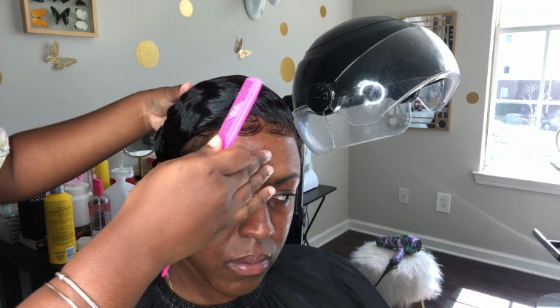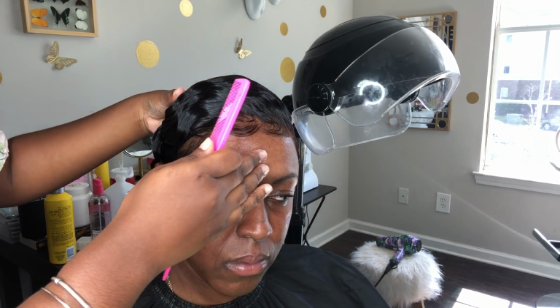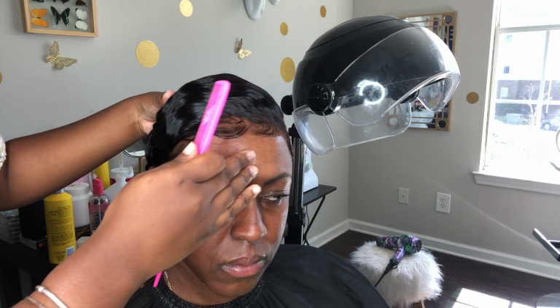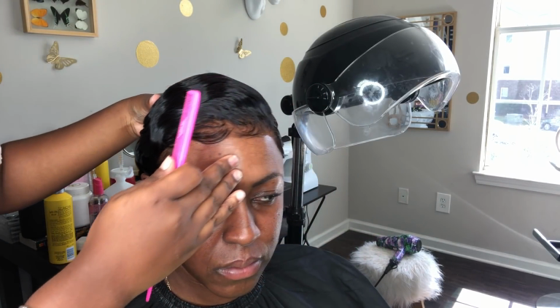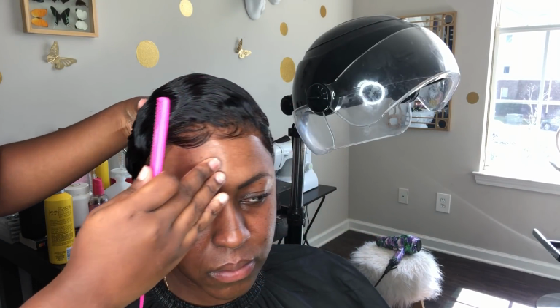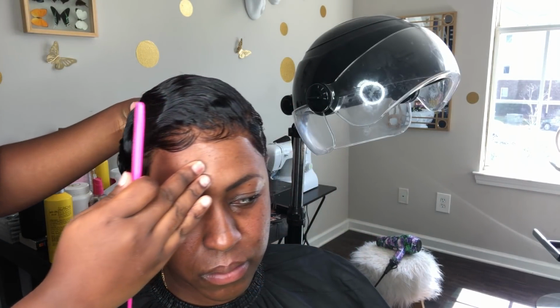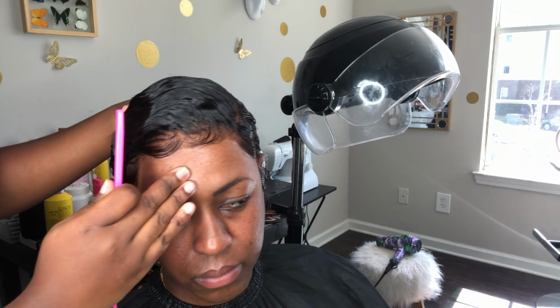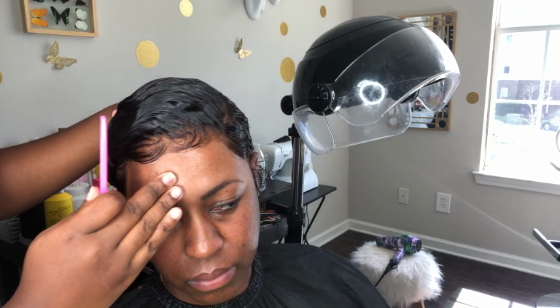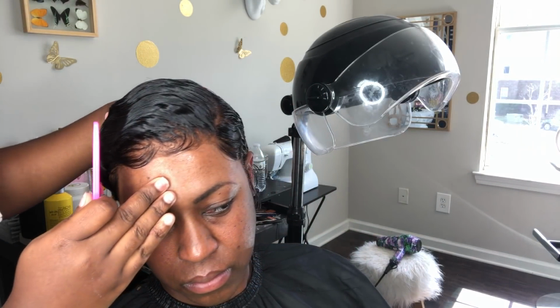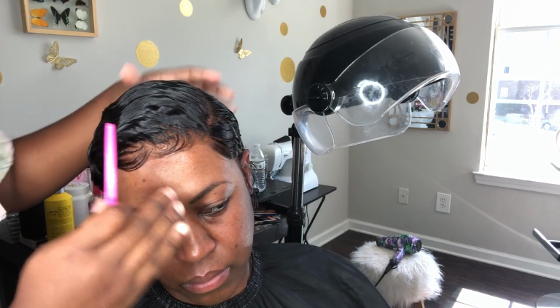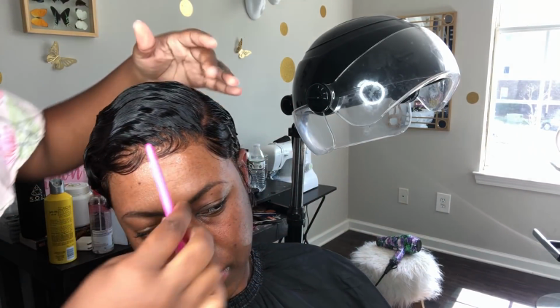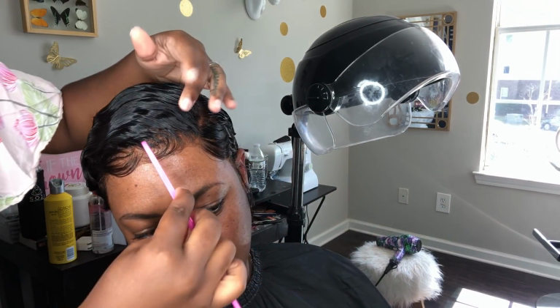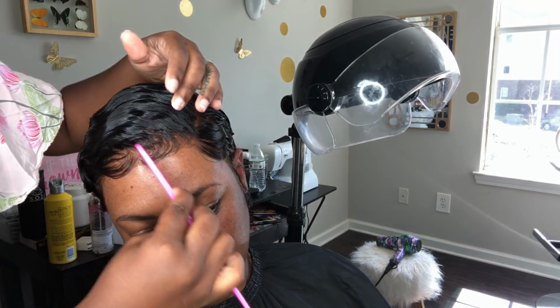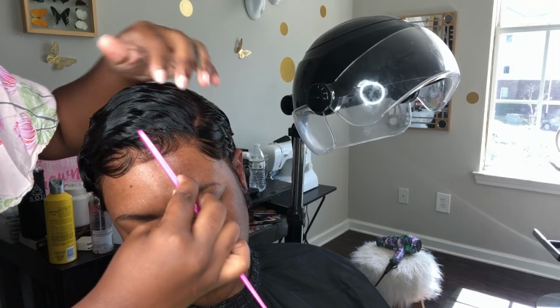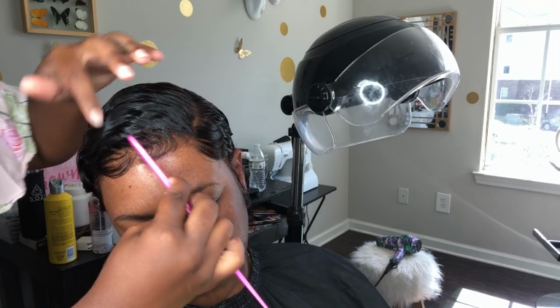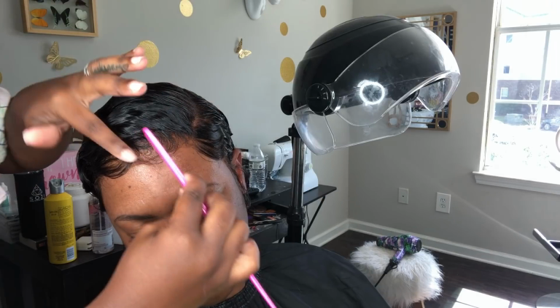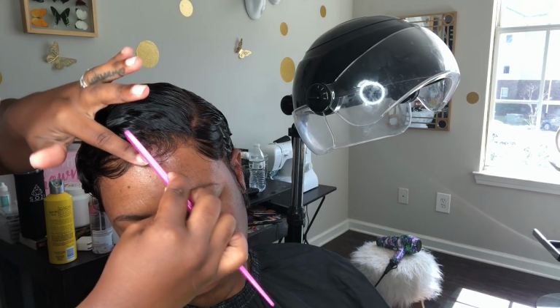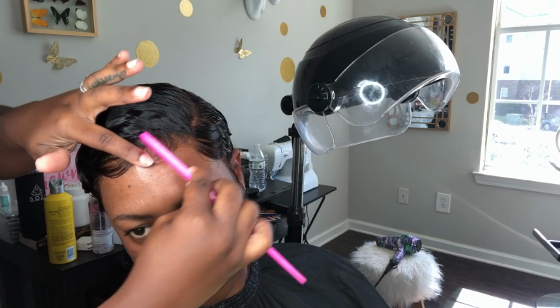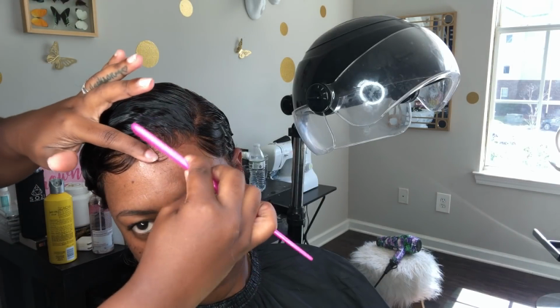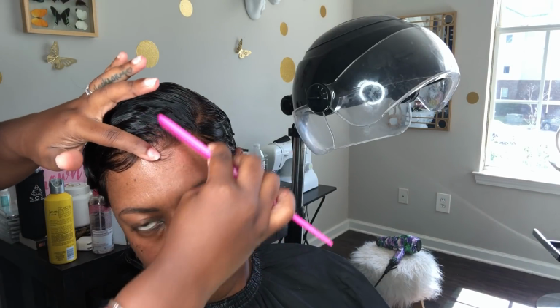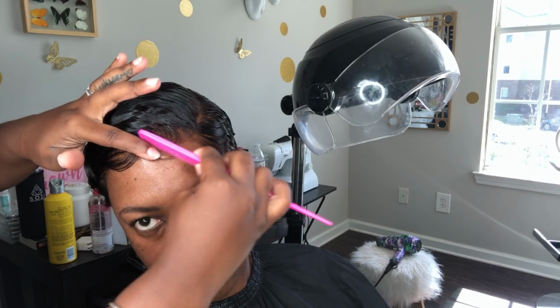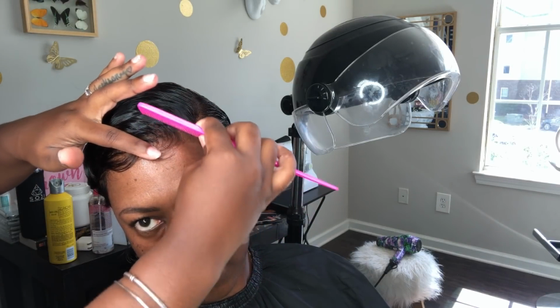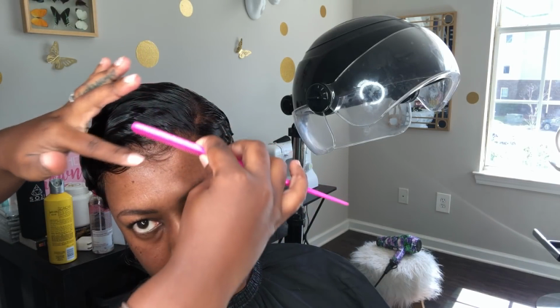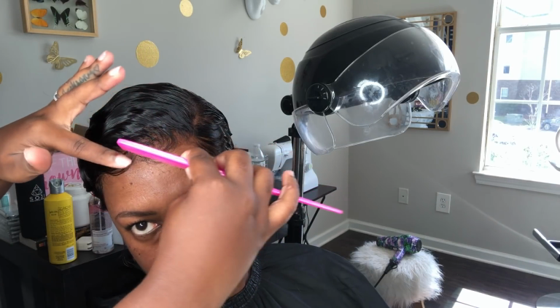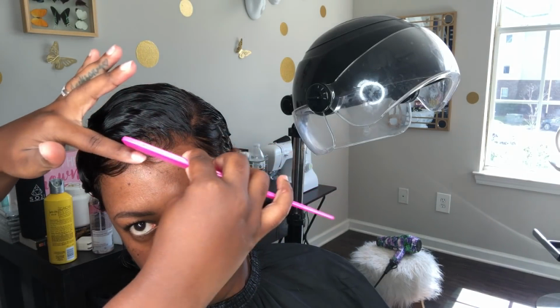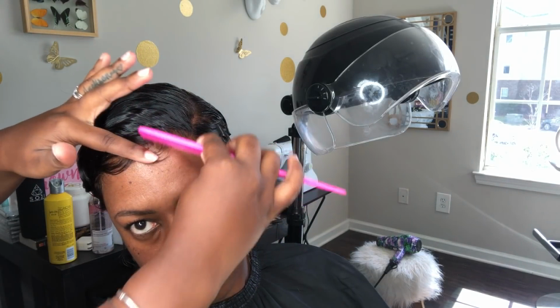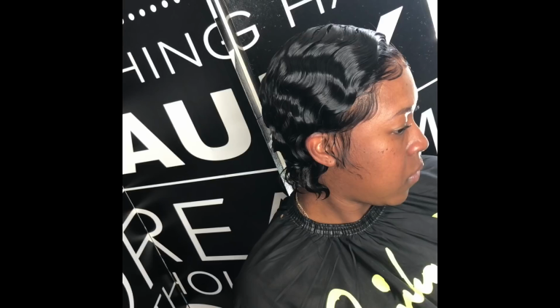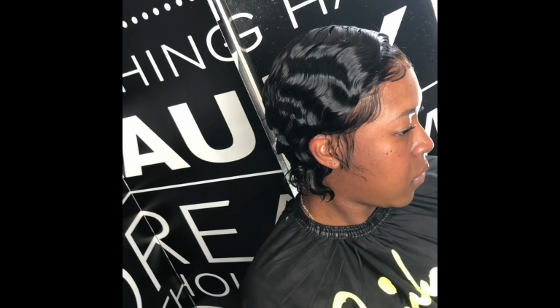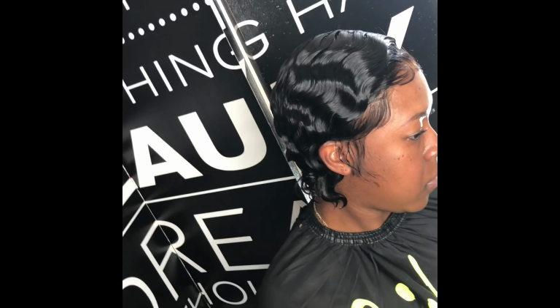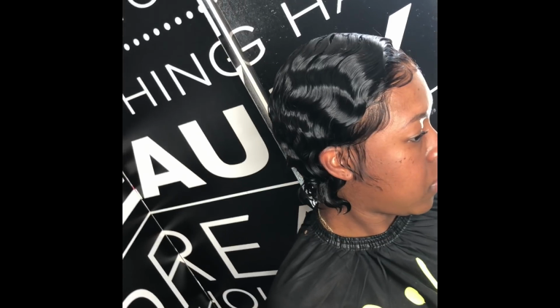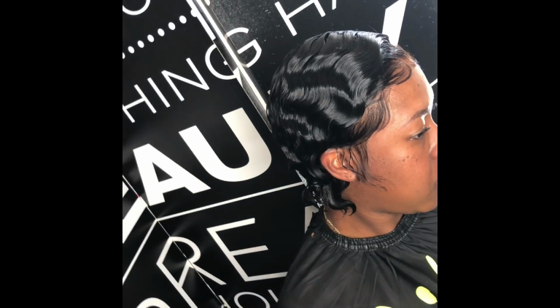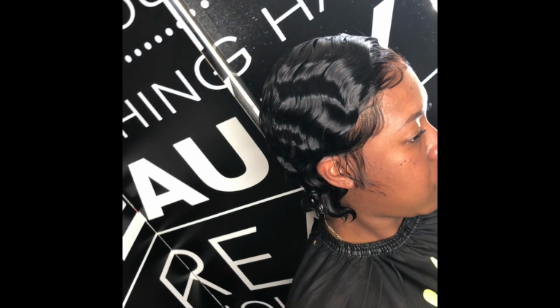To get rid of that super laid baby hair look, you can use a small tooth comb and just comb them out a little bit.